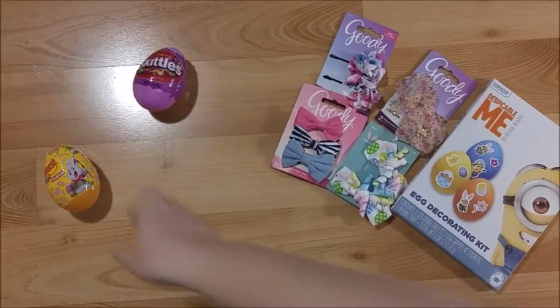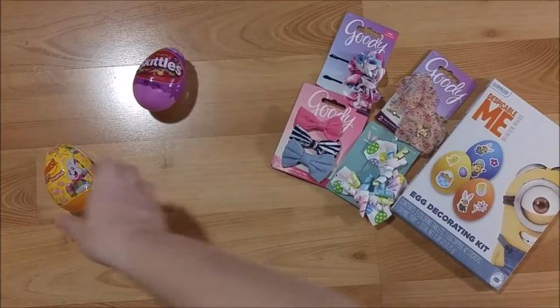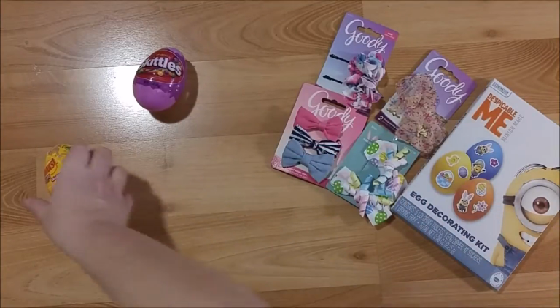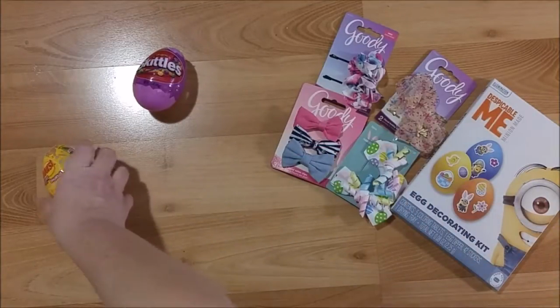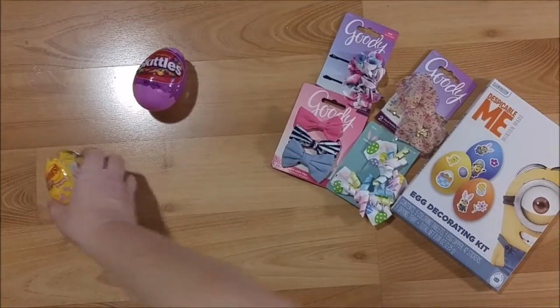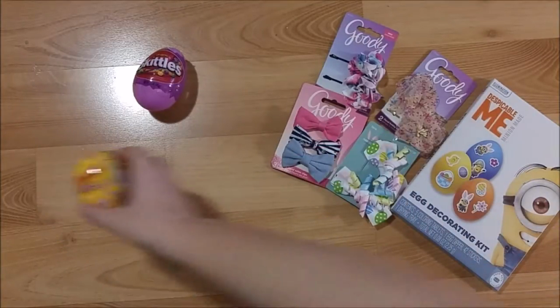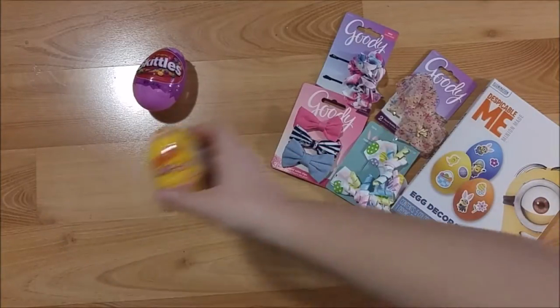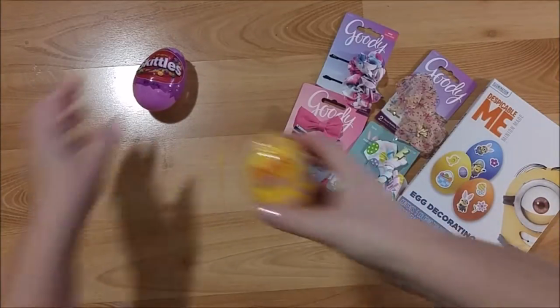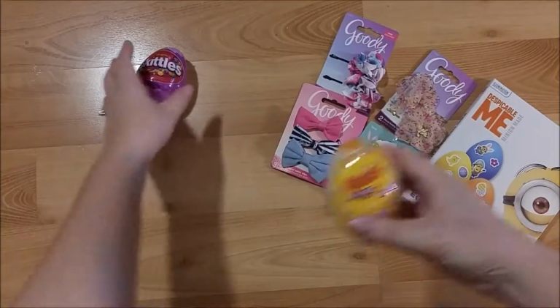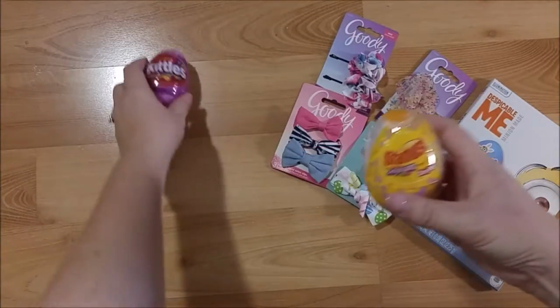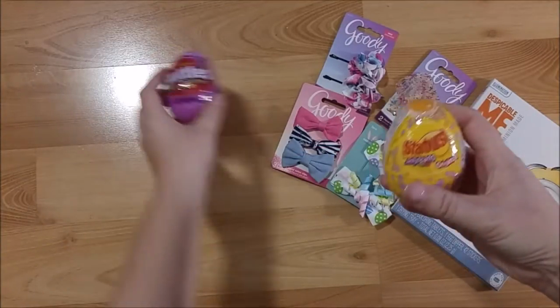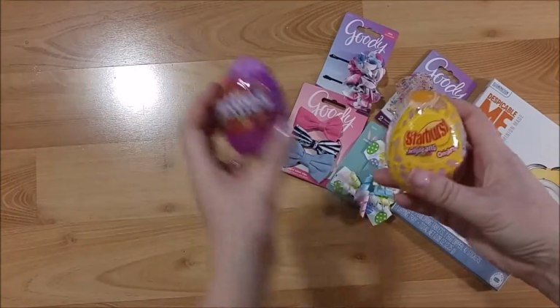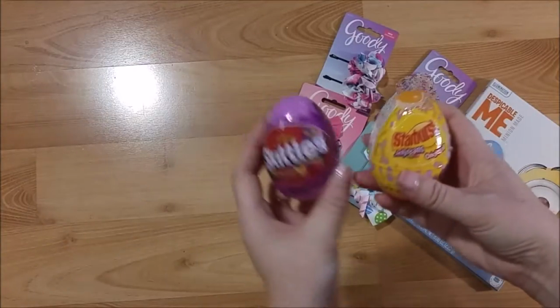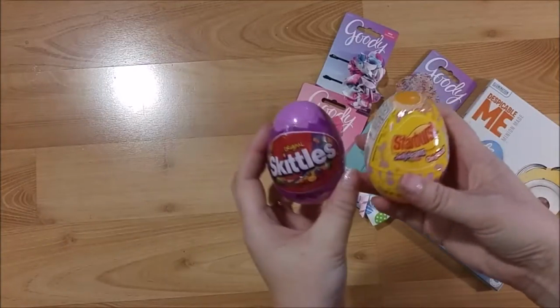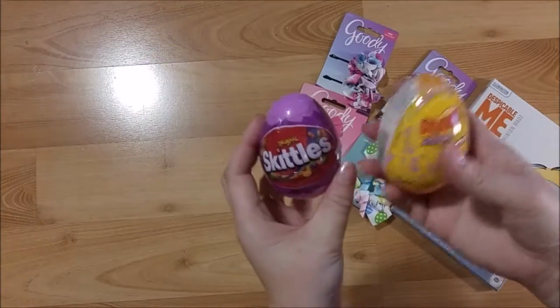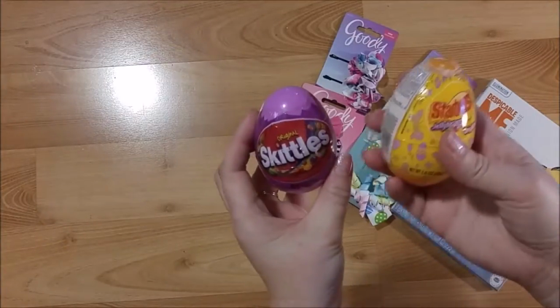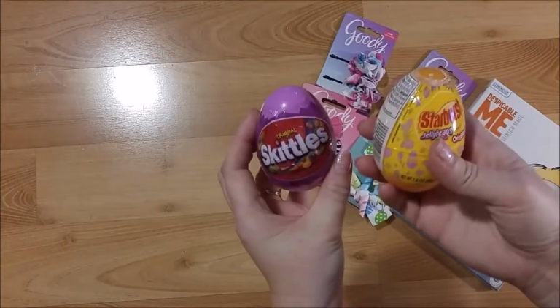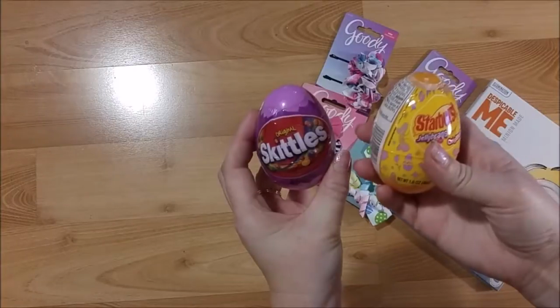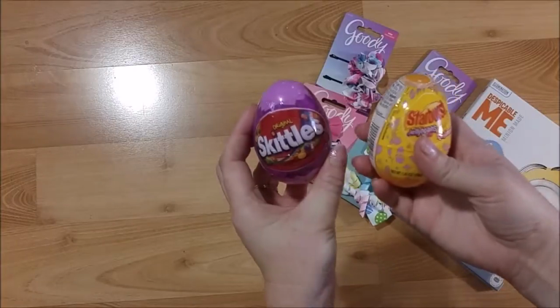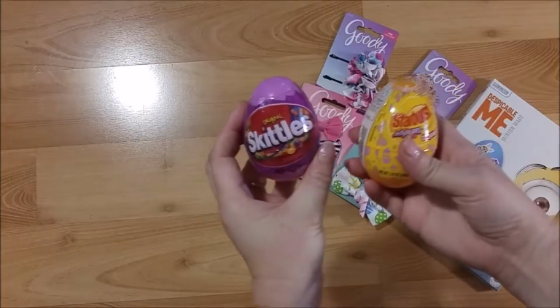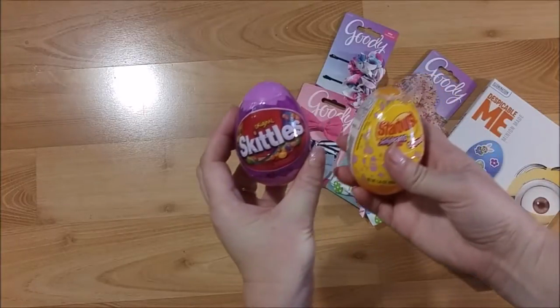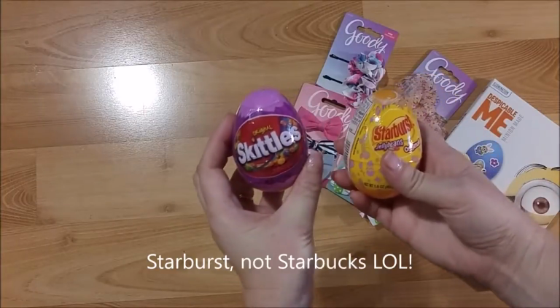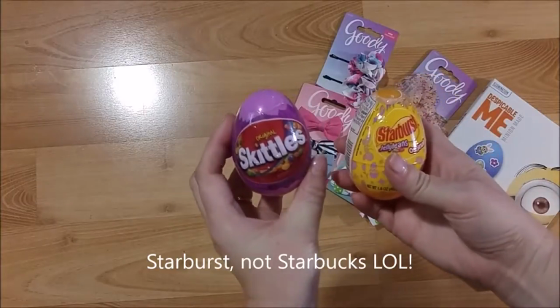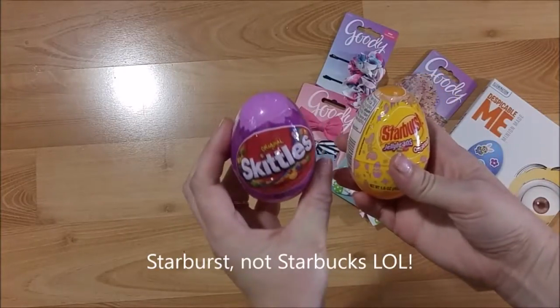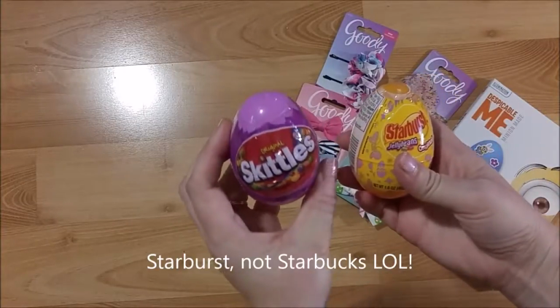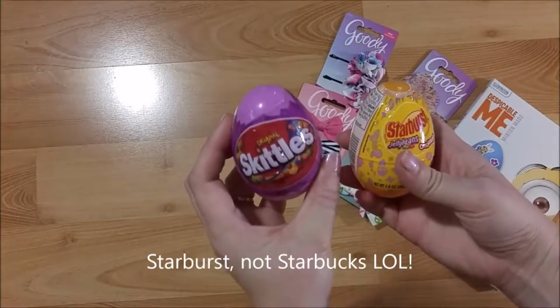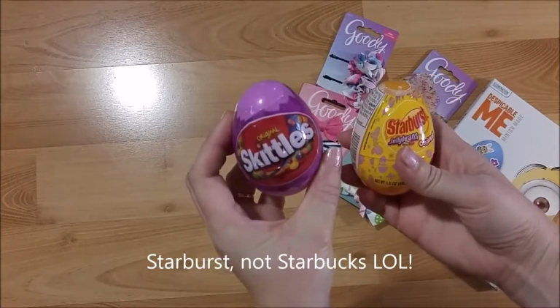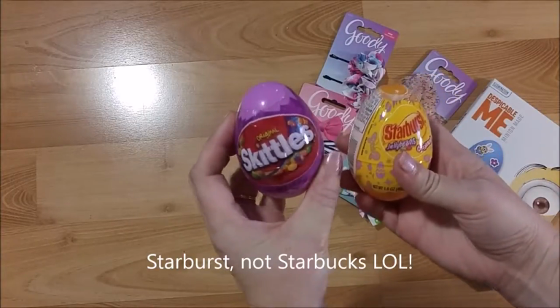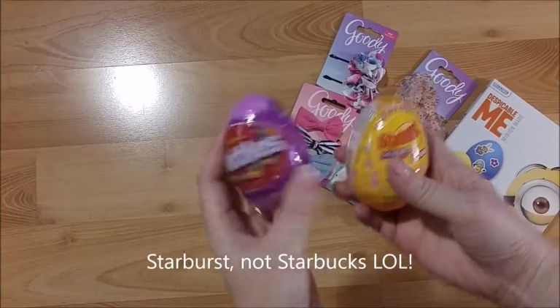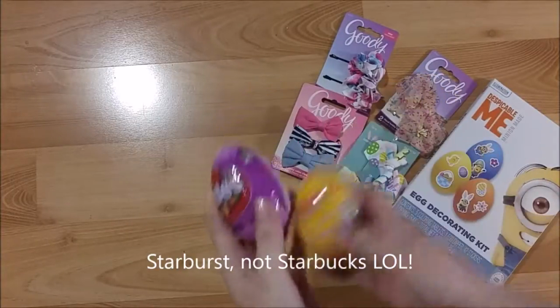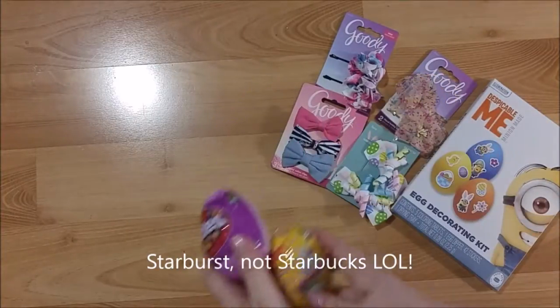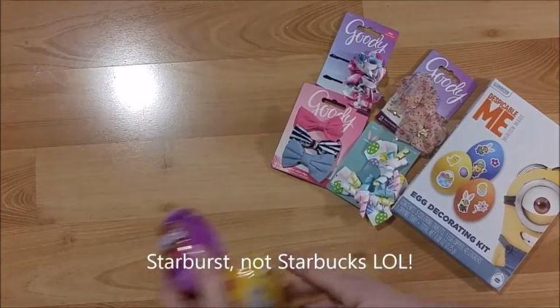I also grabbed a couple of Easter eggs that have Starbucks candy and Skittles in them.